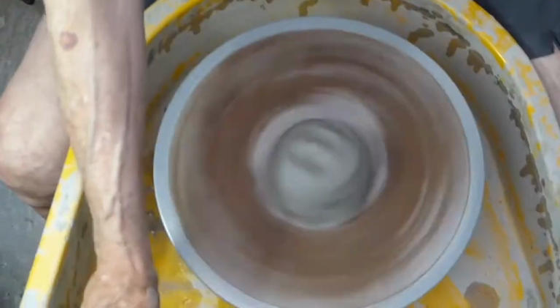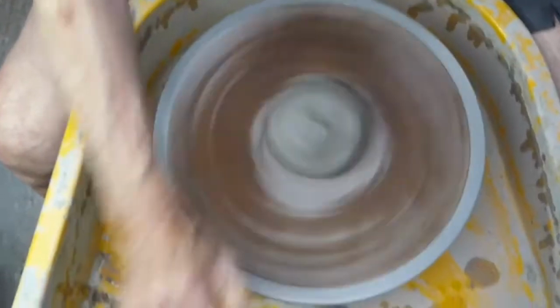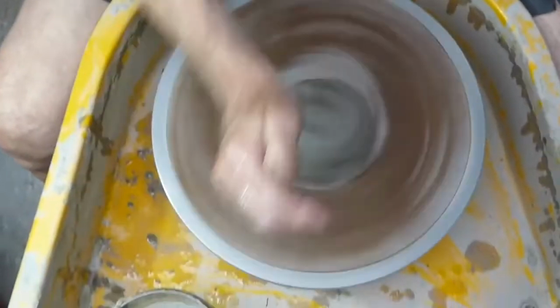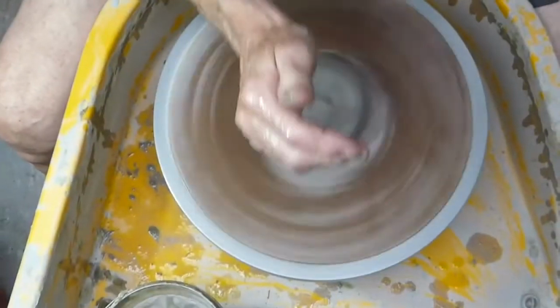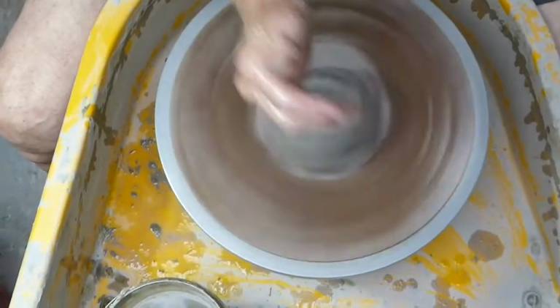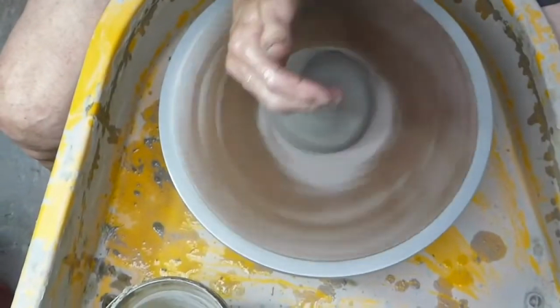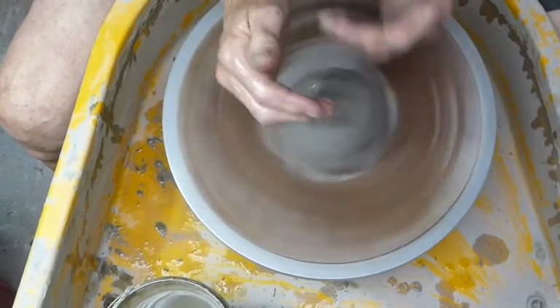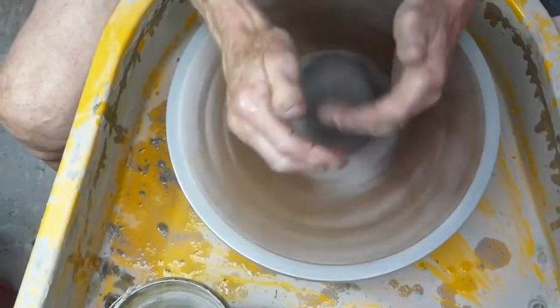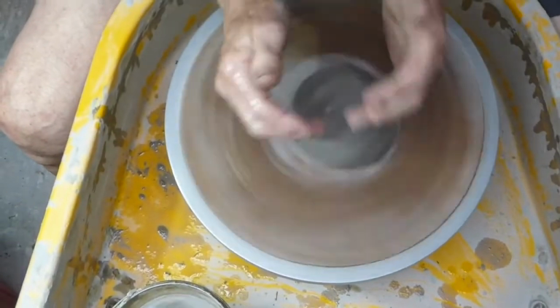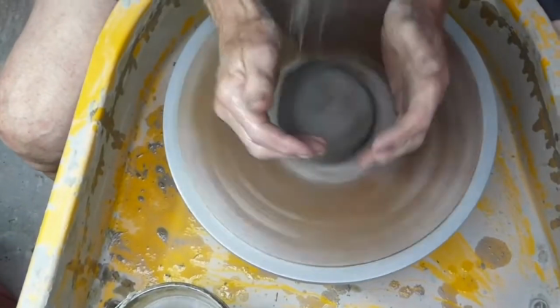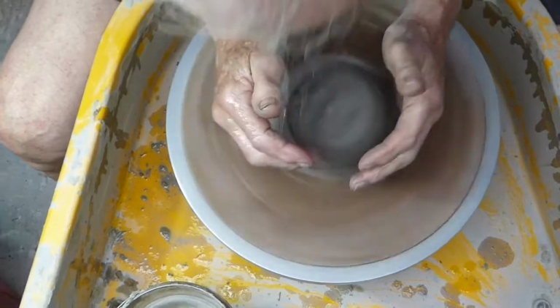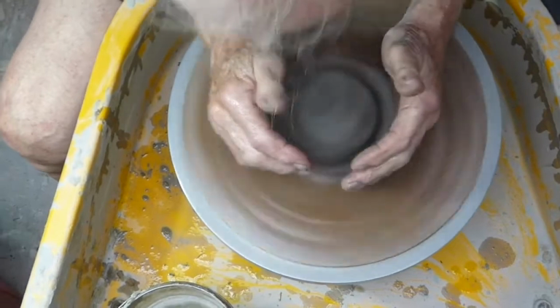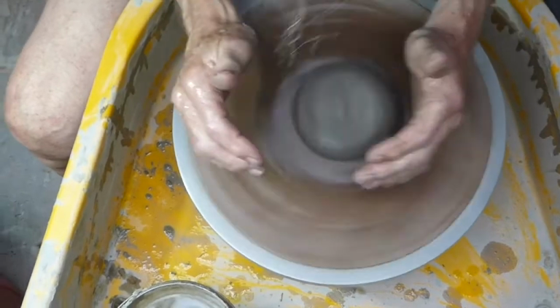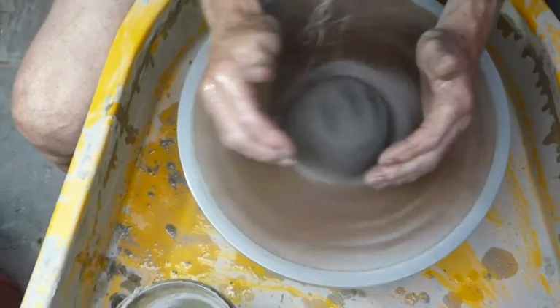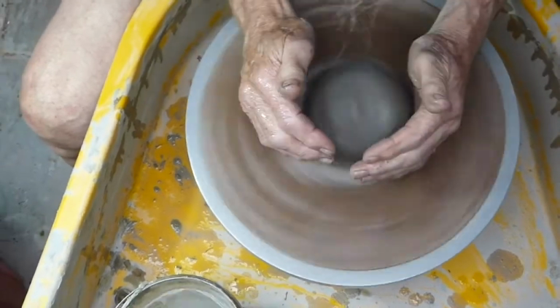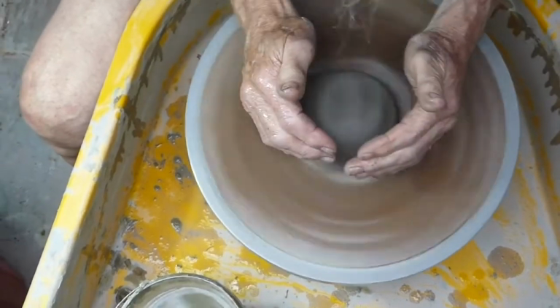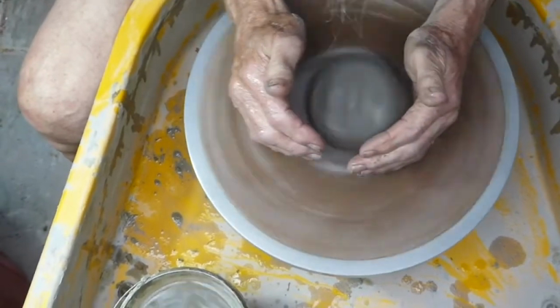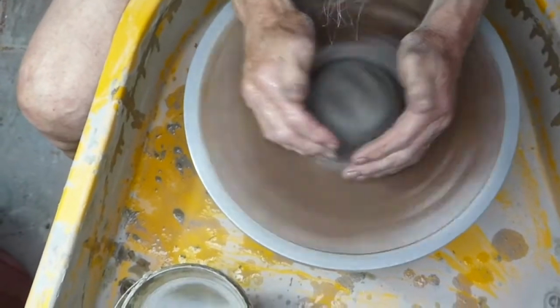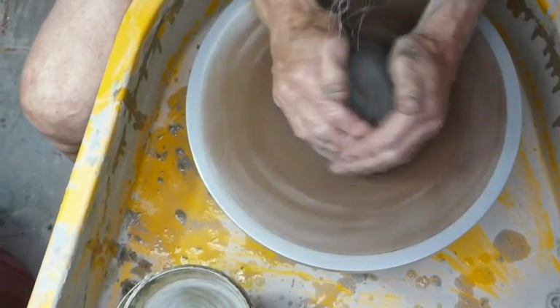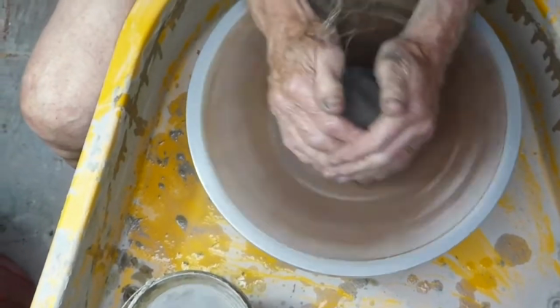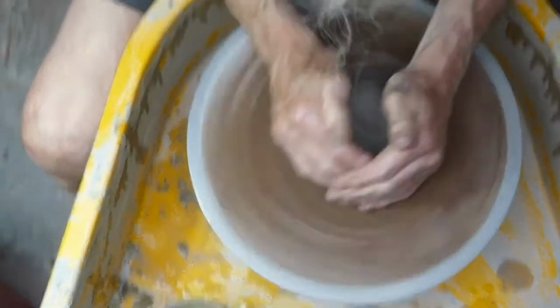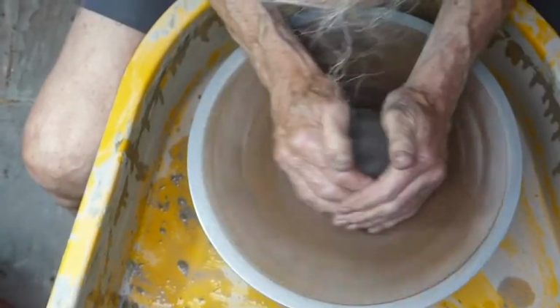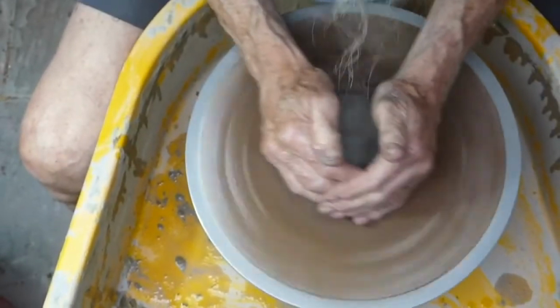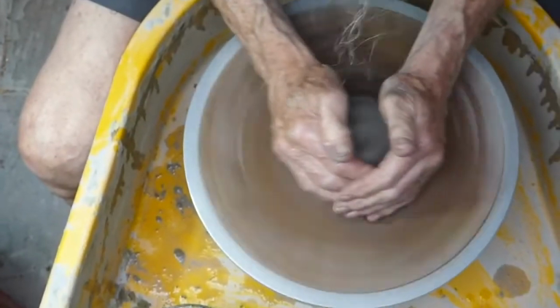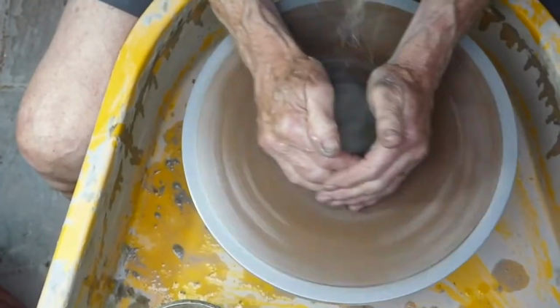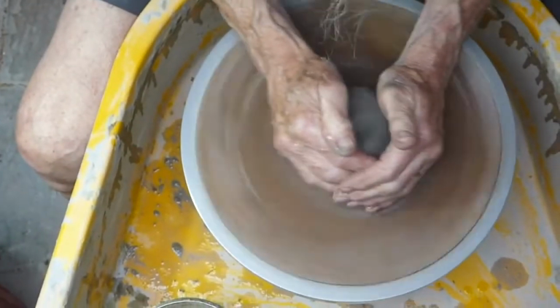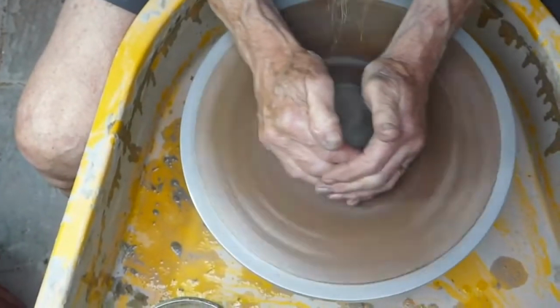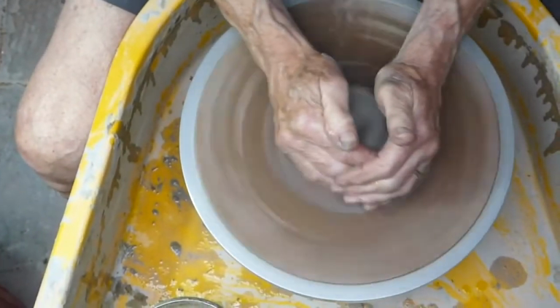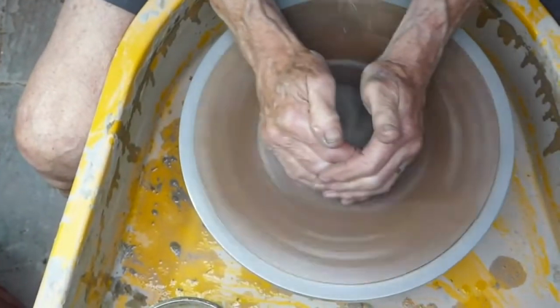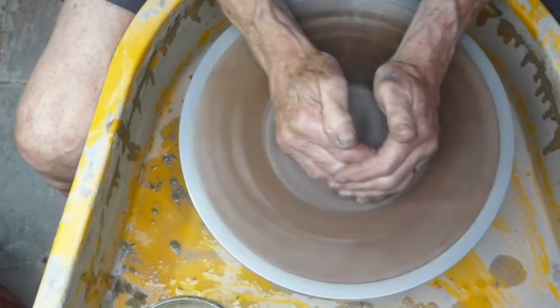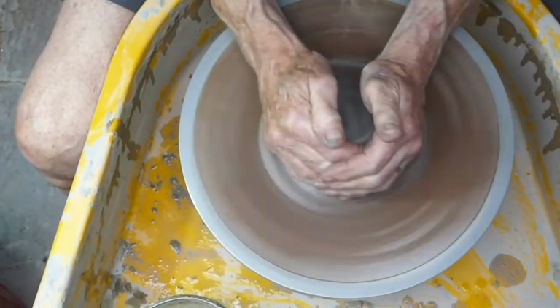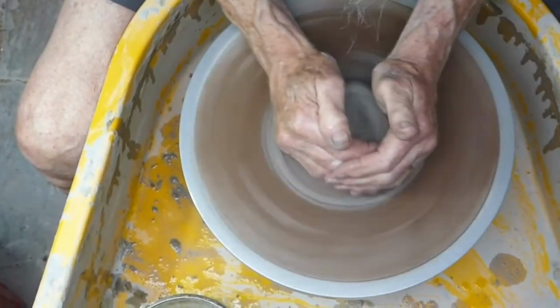I'm digging my elbows into my waist and putting all my effort into coning this lump of clay.